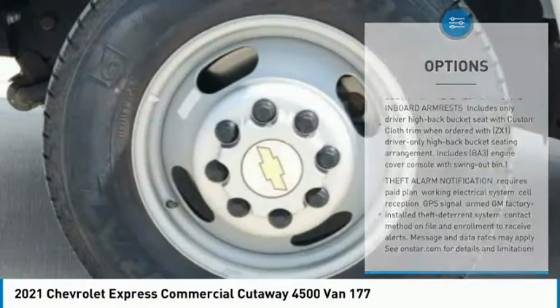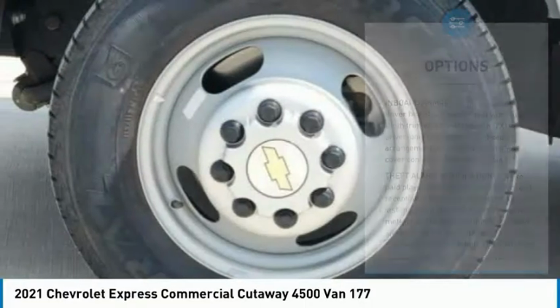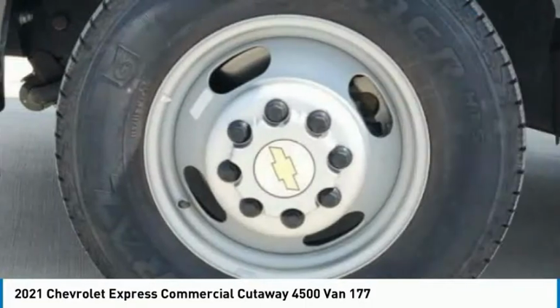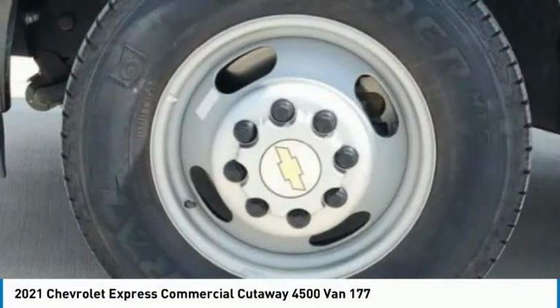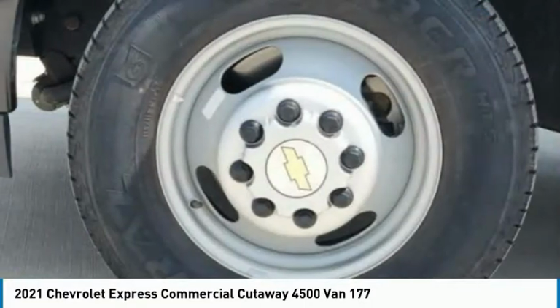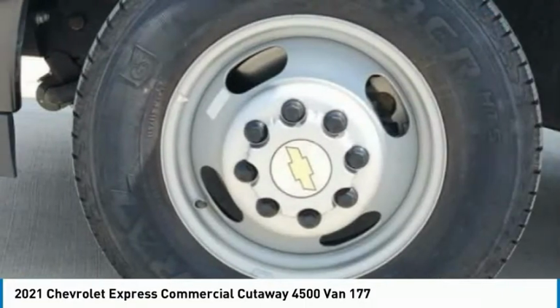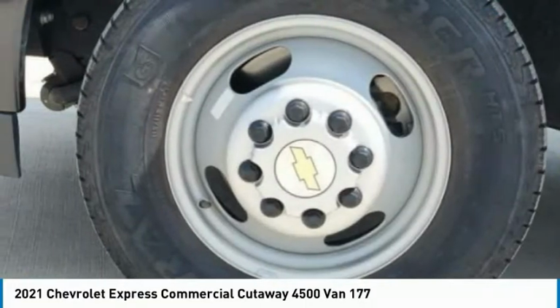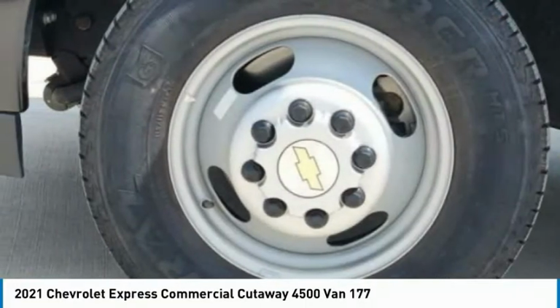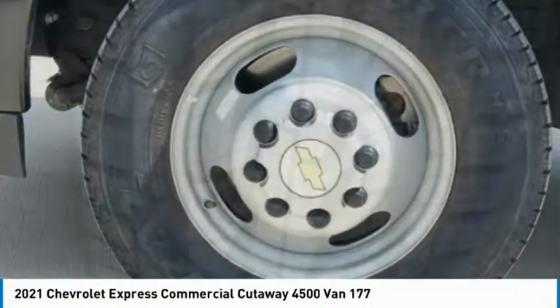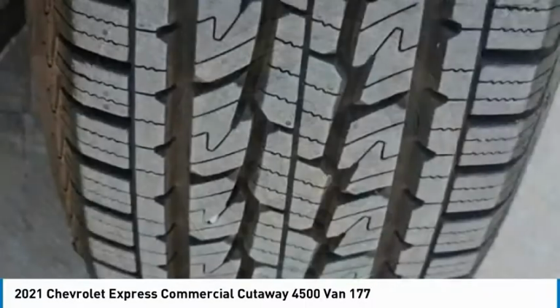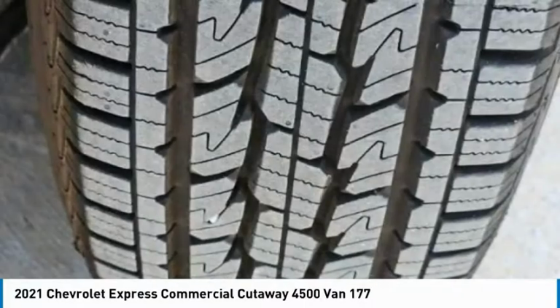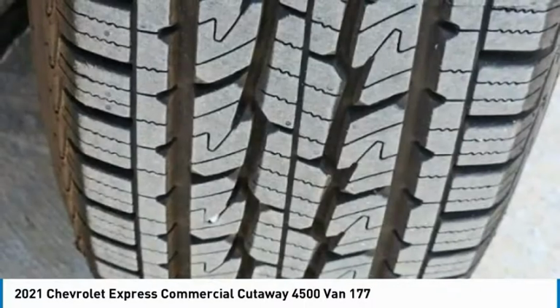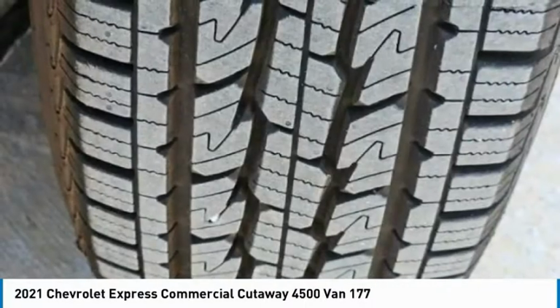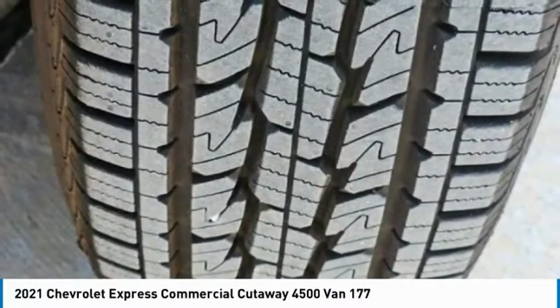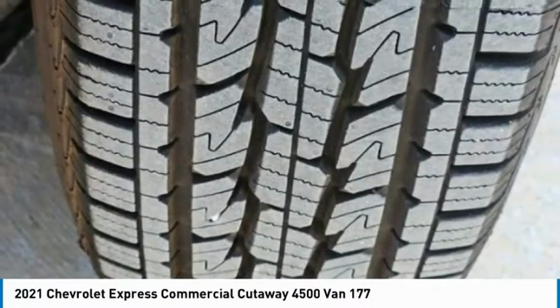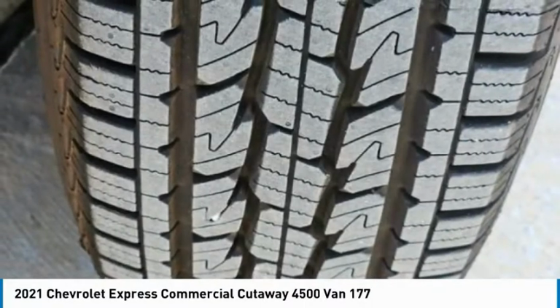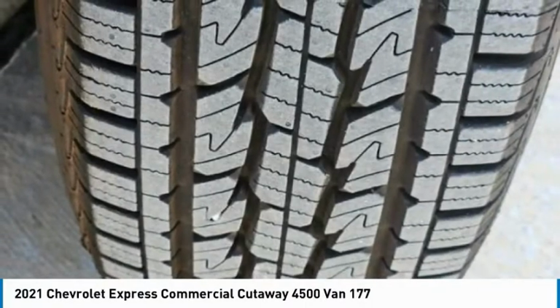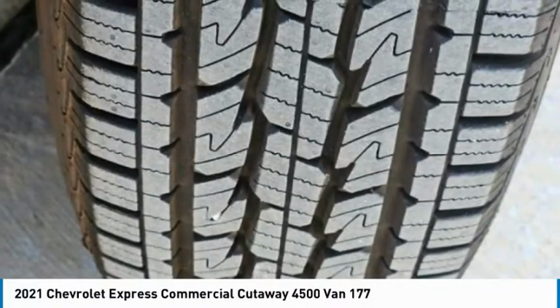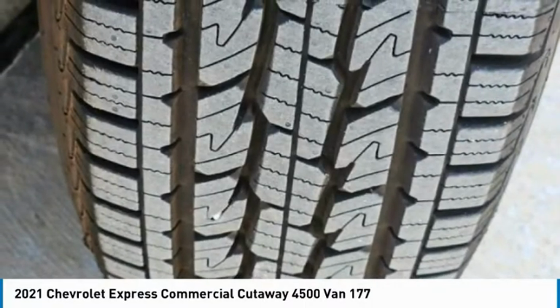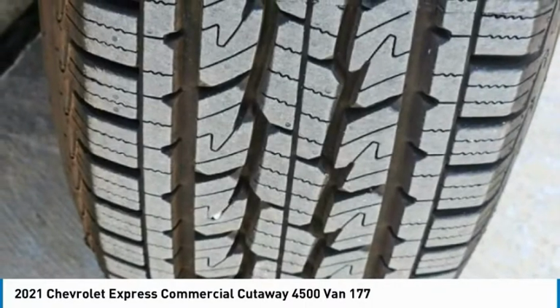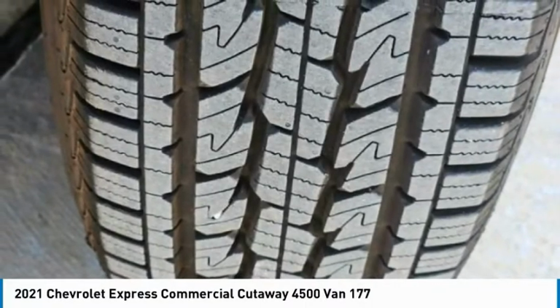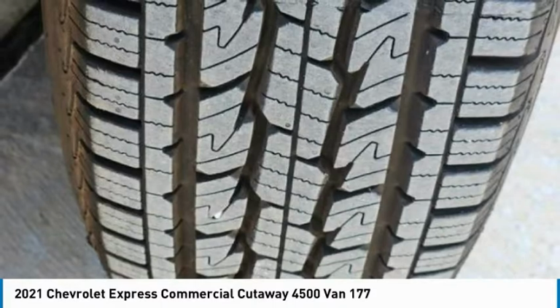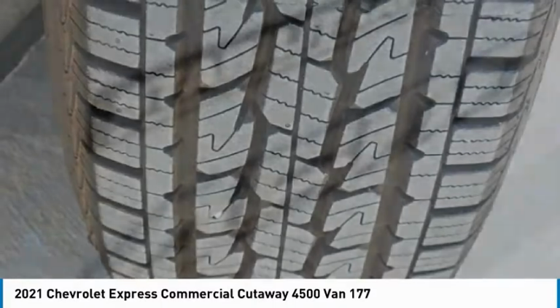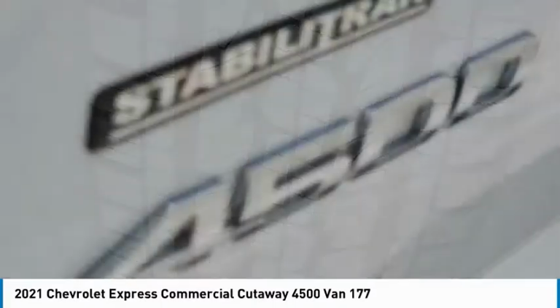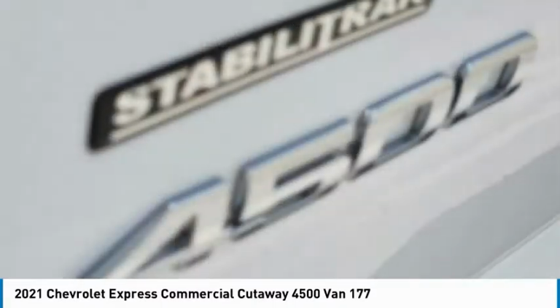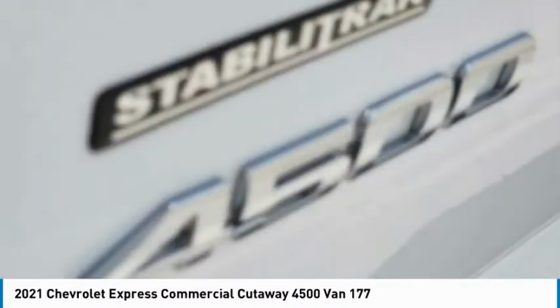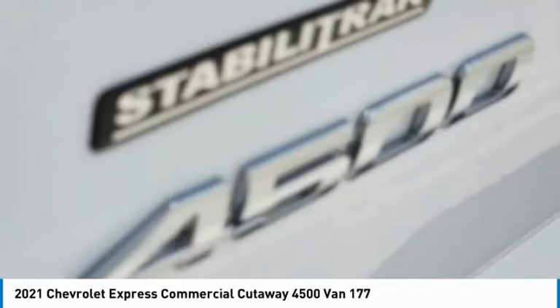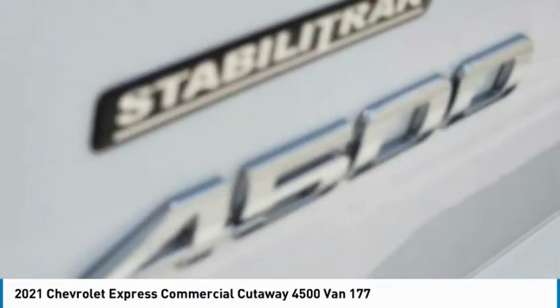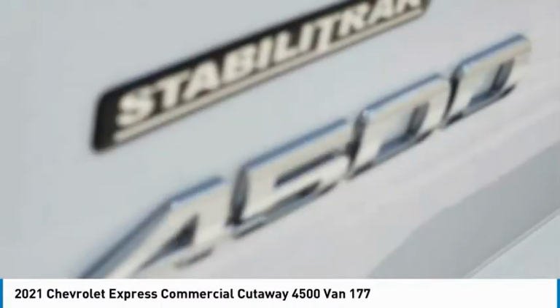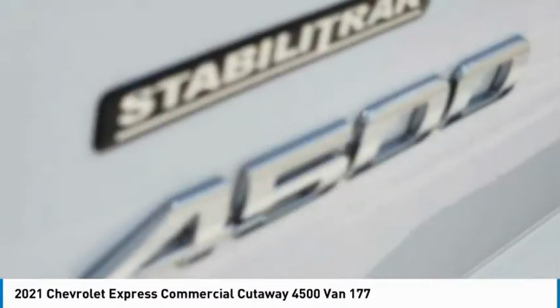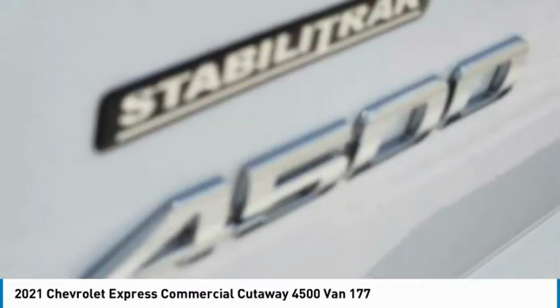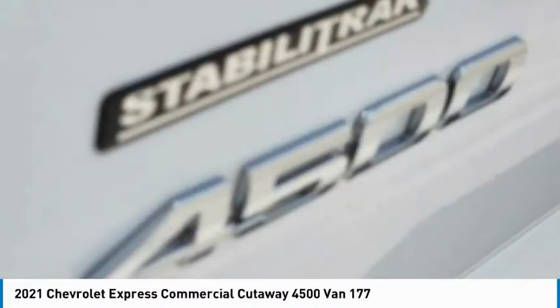Steel wheels, front all-season tires, rear all-season tires, and auxiliary audio input.